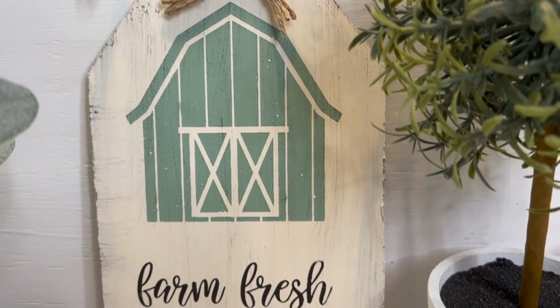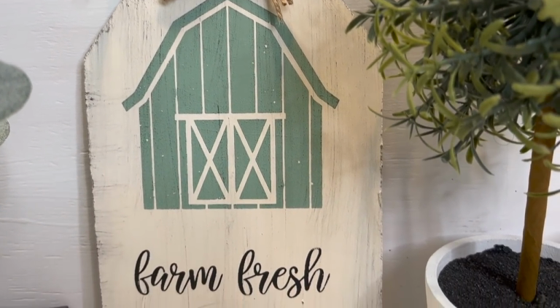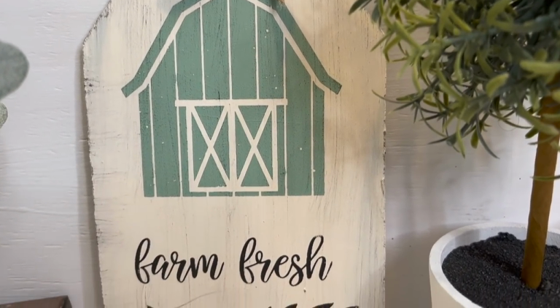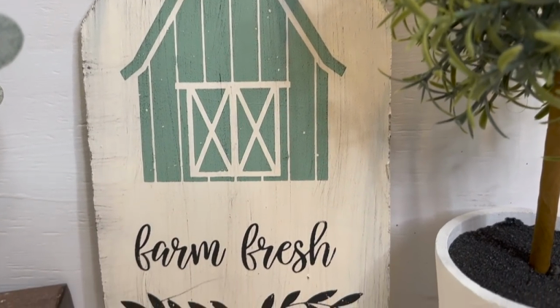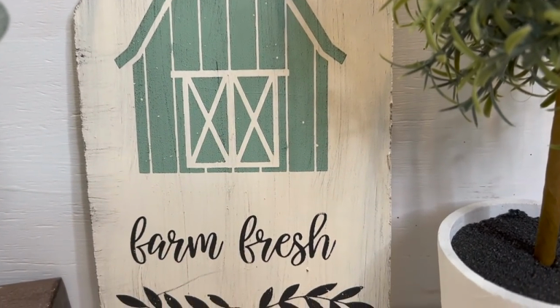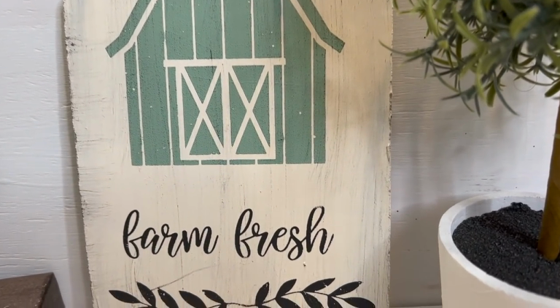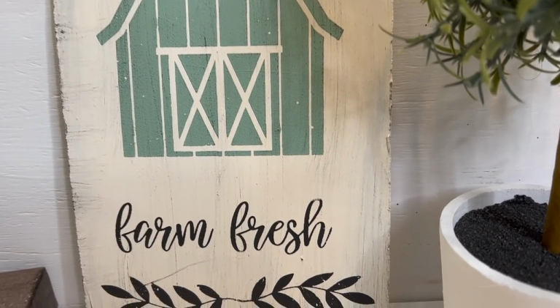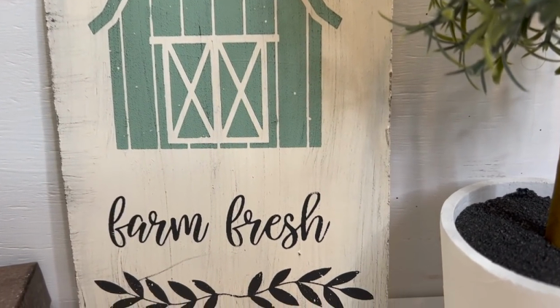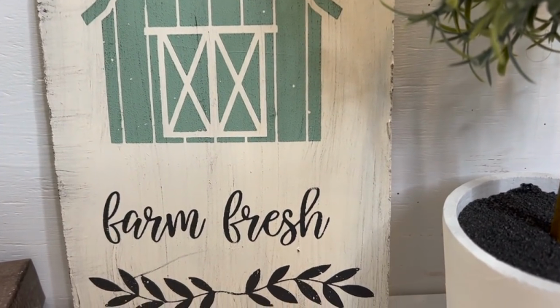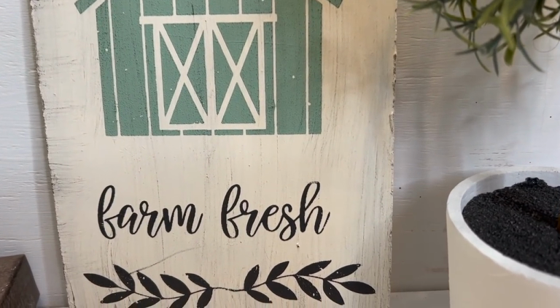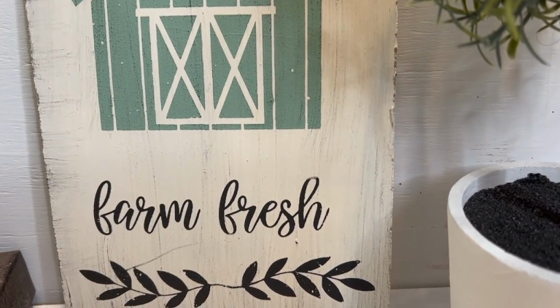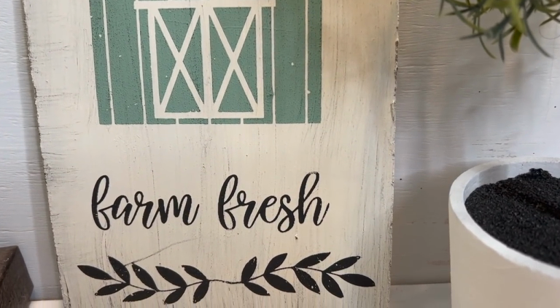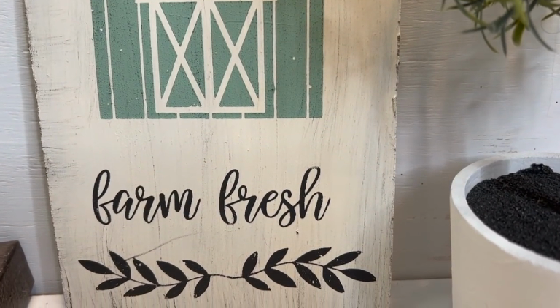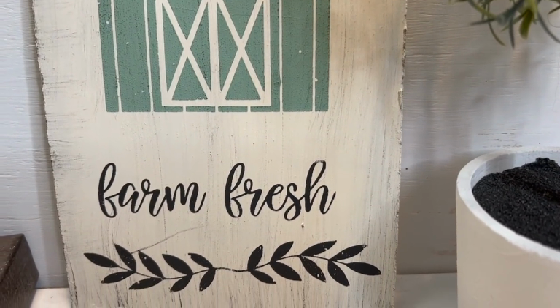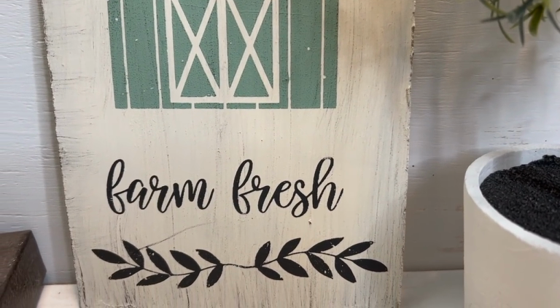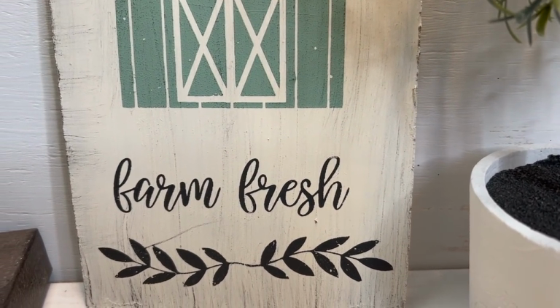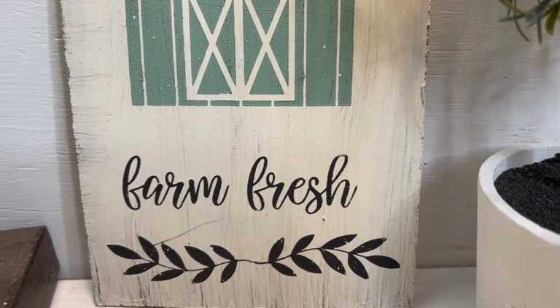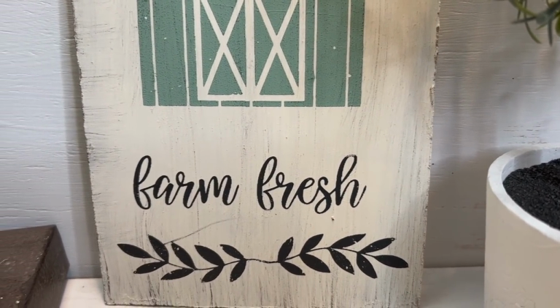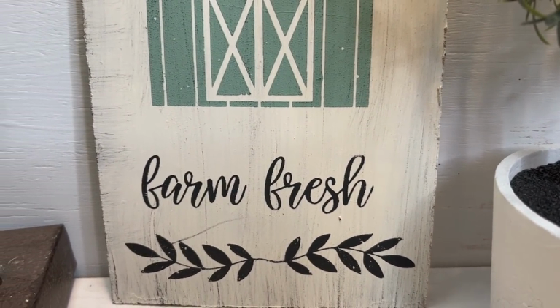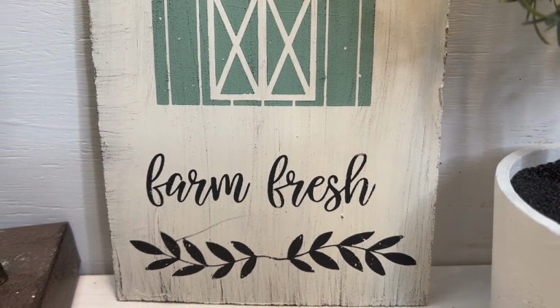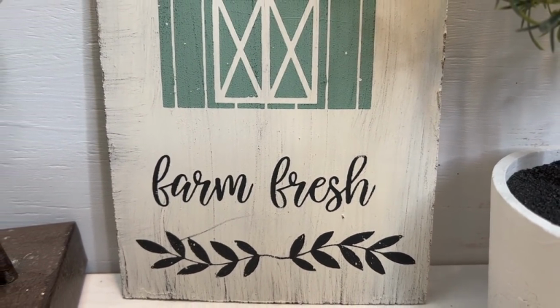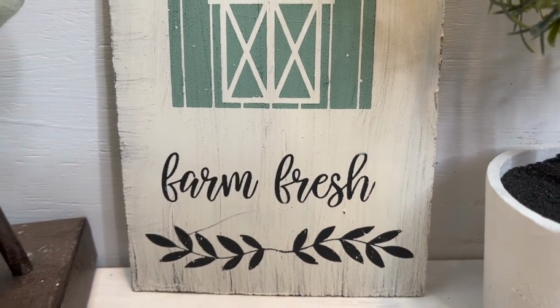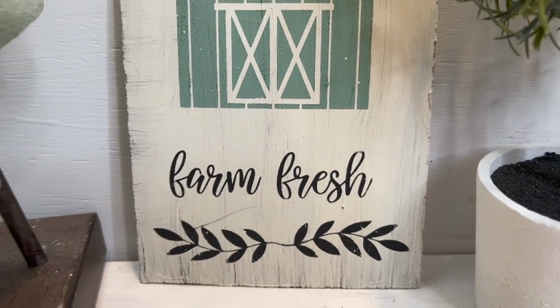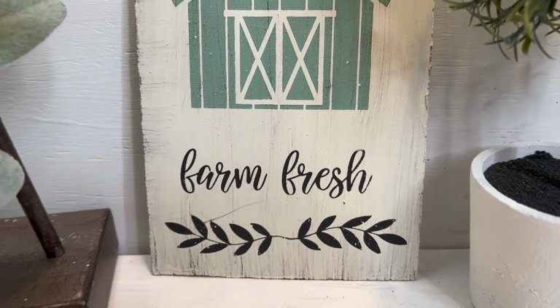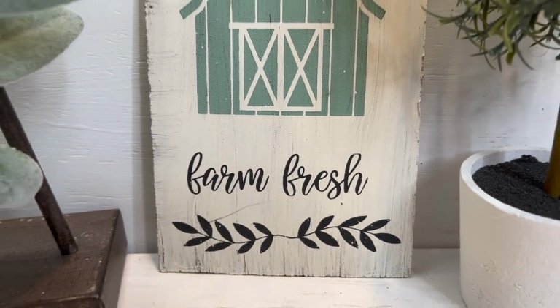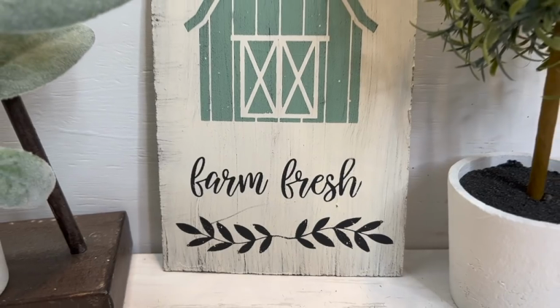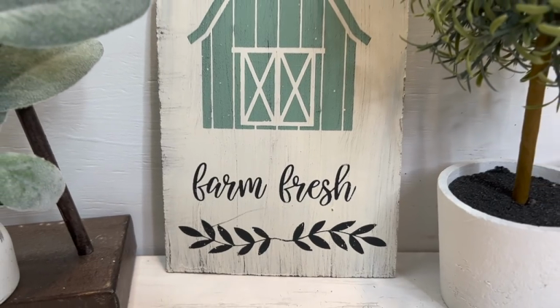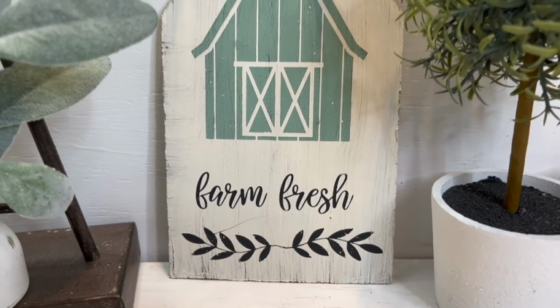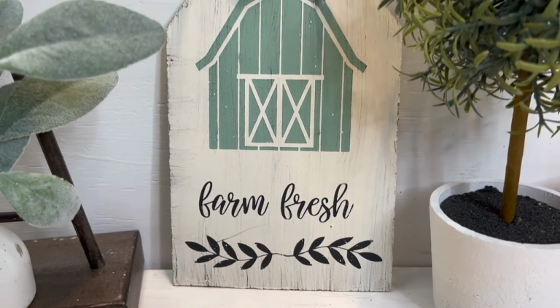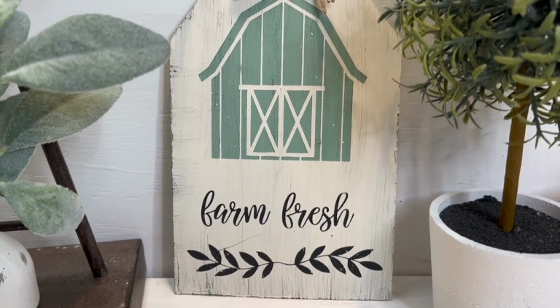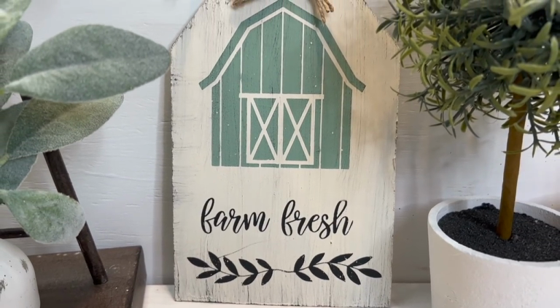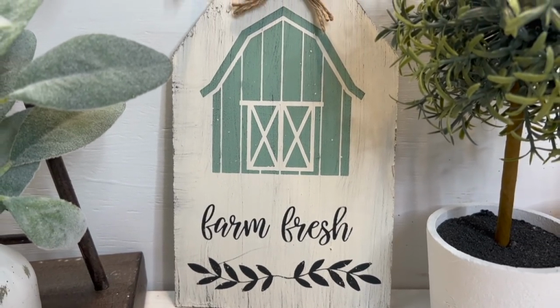It doesn't have to be specific to the space you're putting it in, and that's what I love most about farmhouse decor.